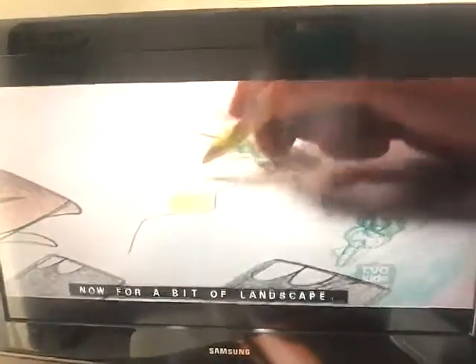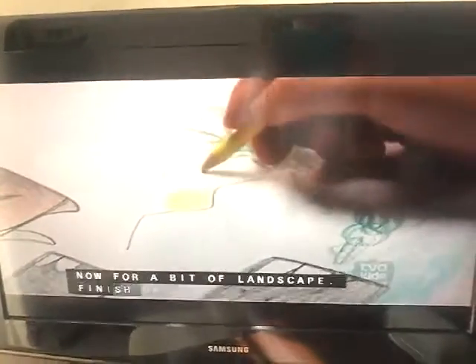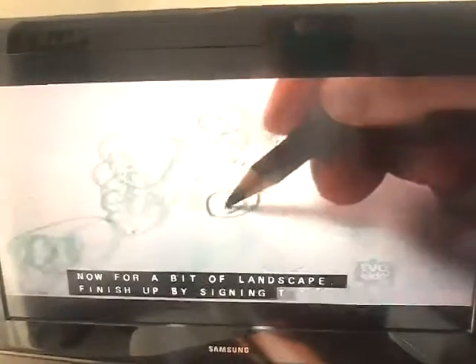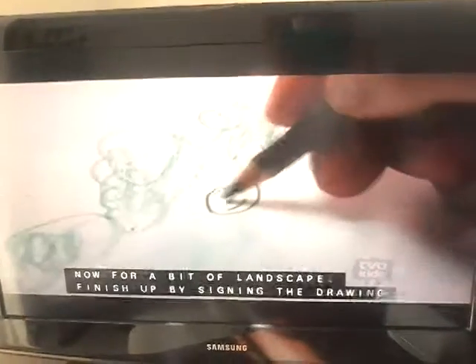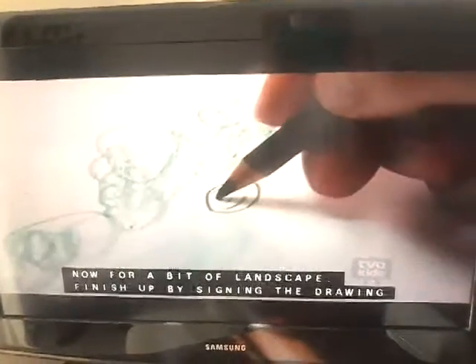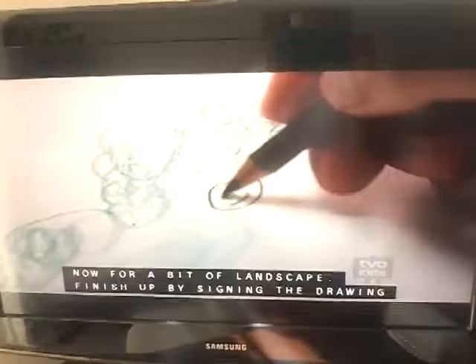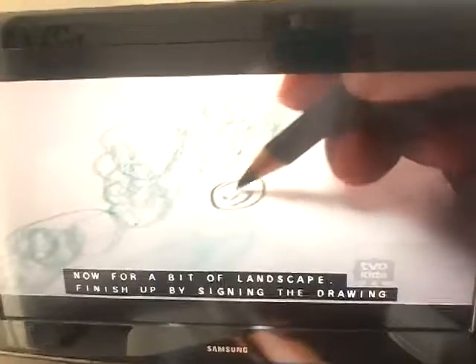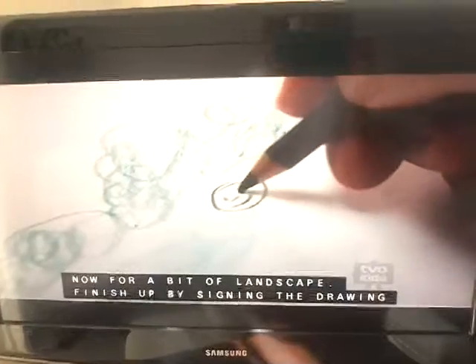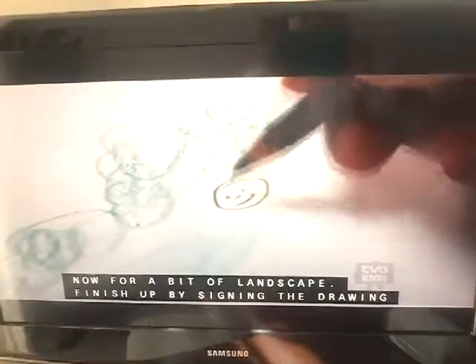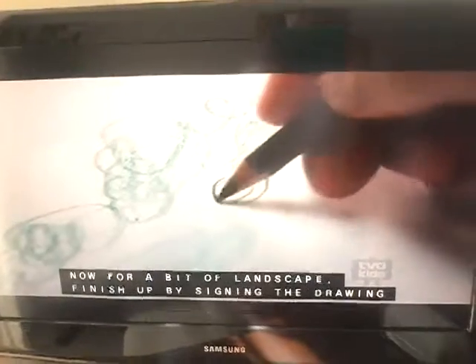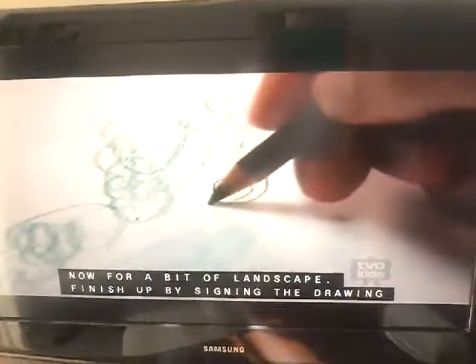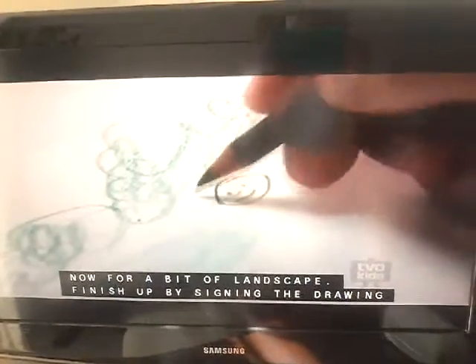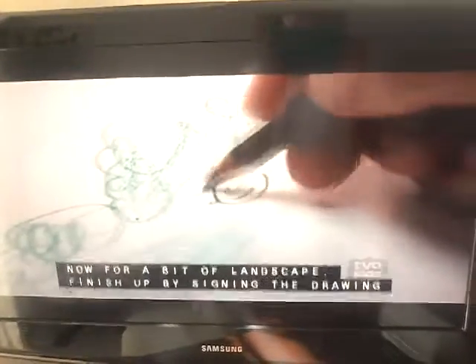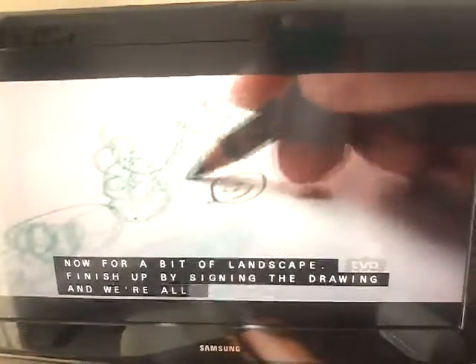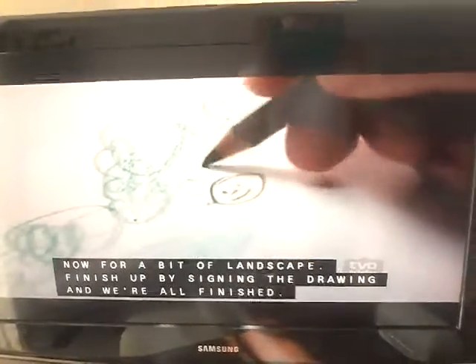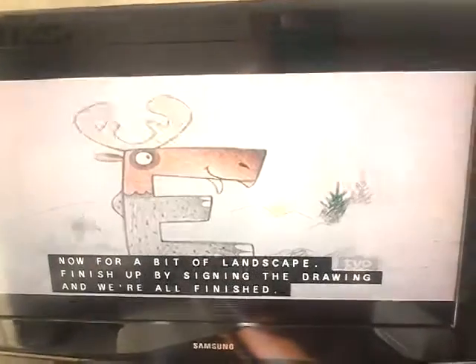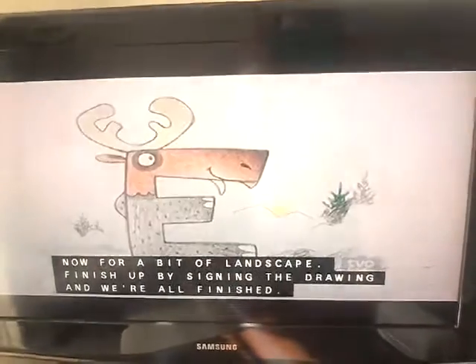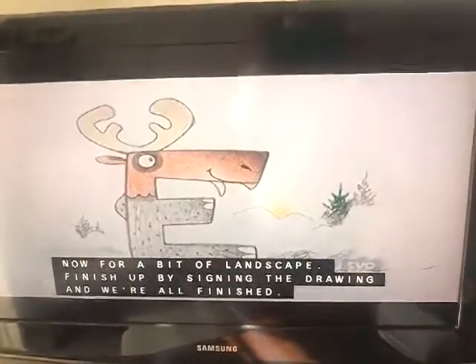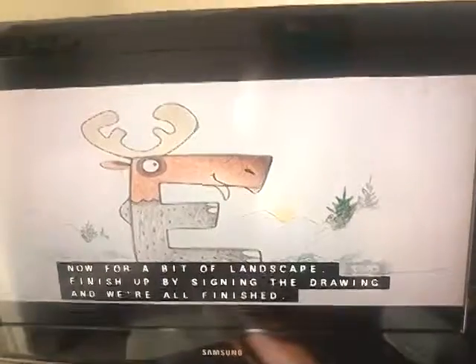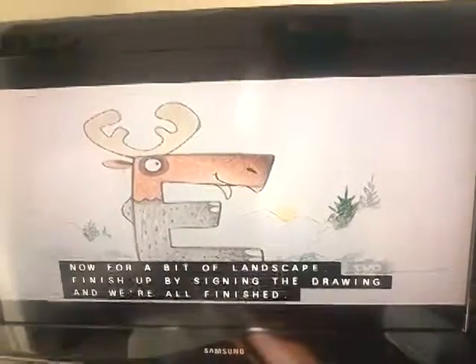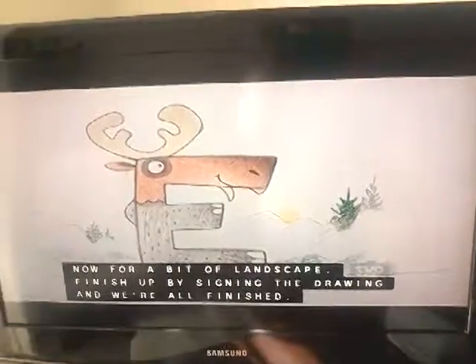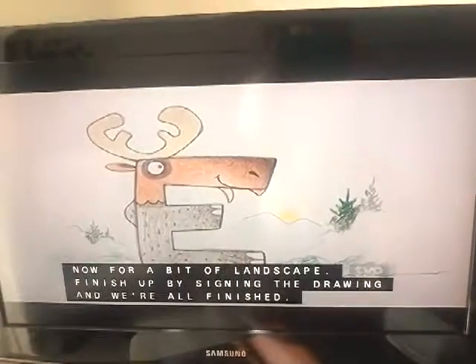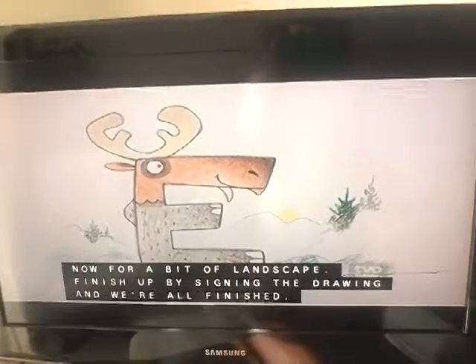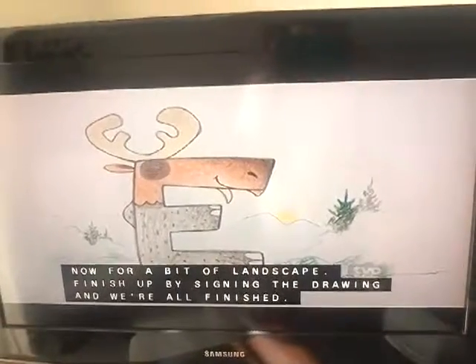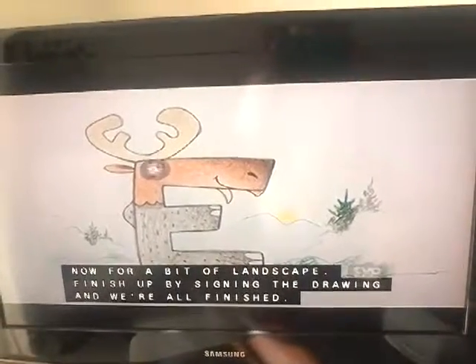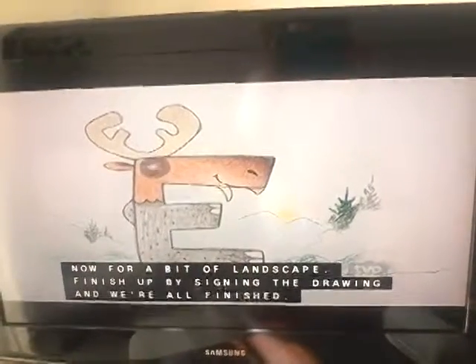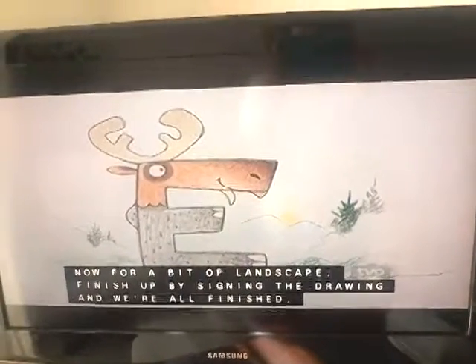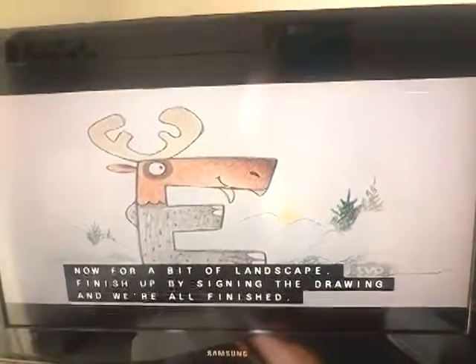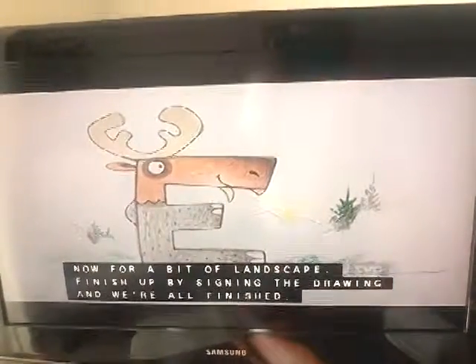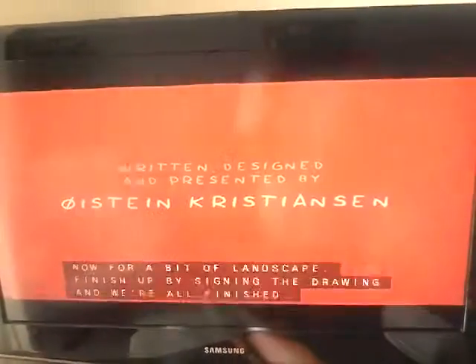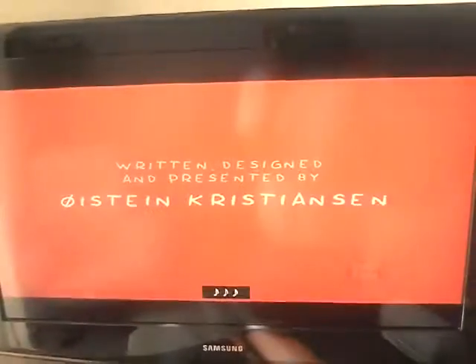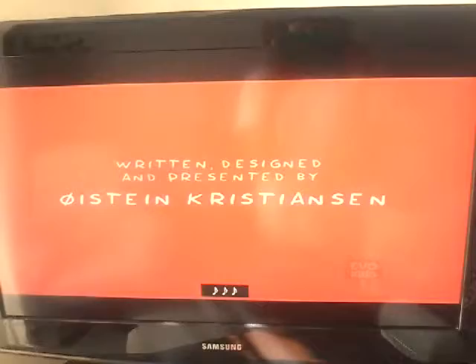Now for a bit of landscape. Finish up by signing the drawing and we're all finished.